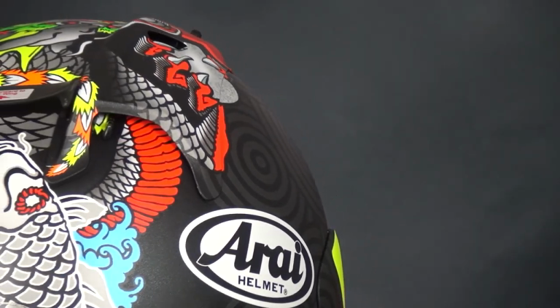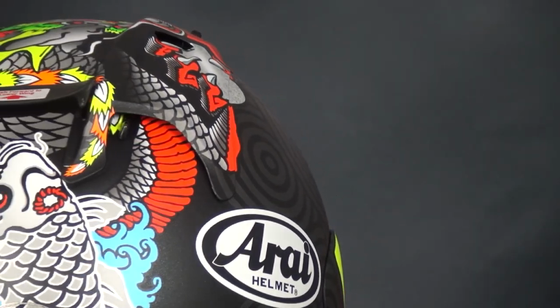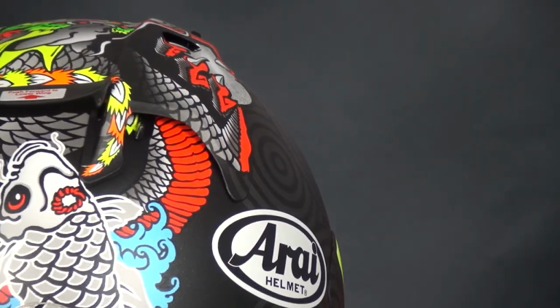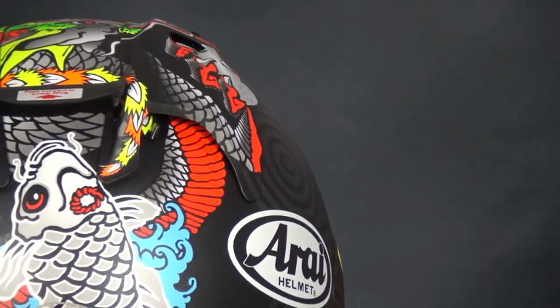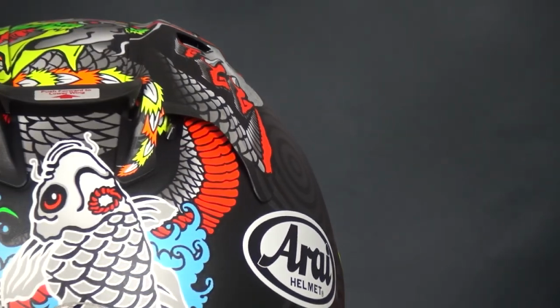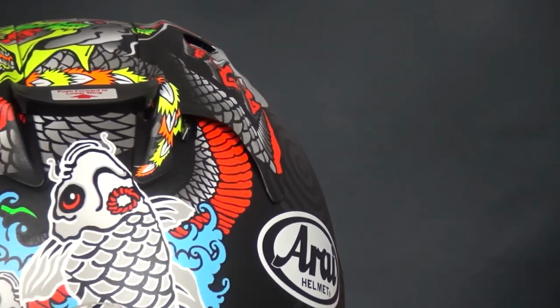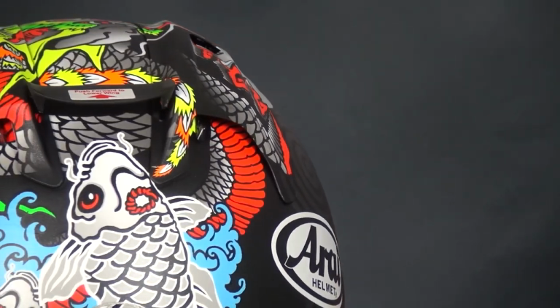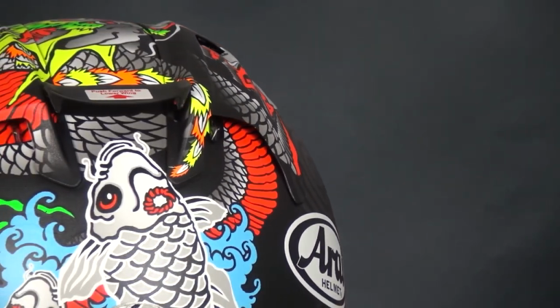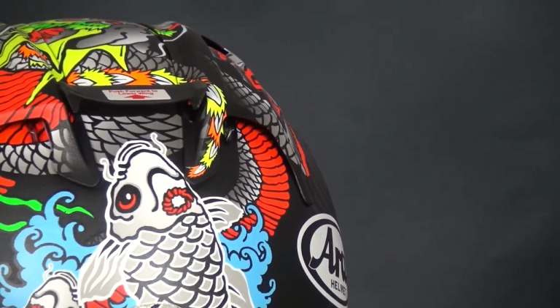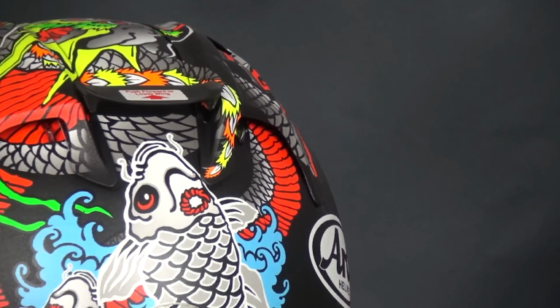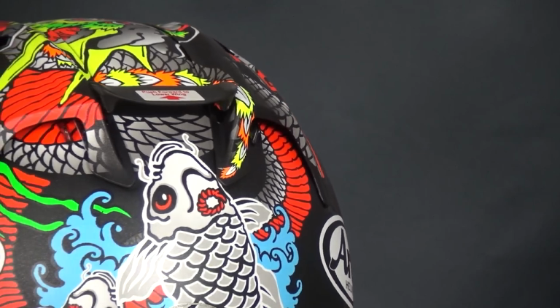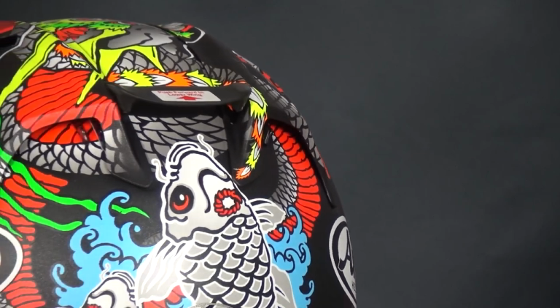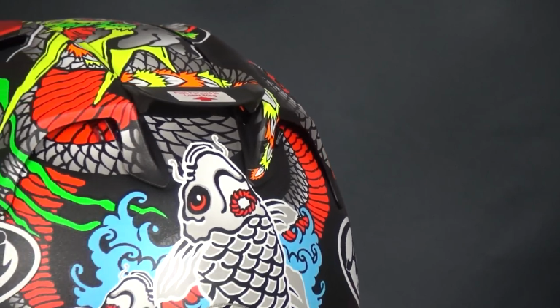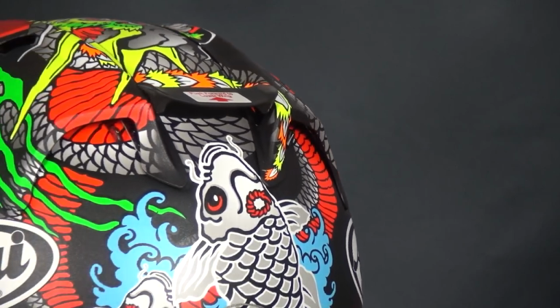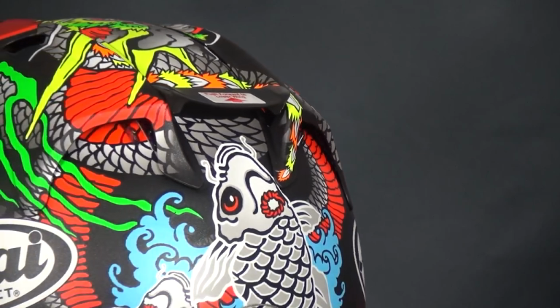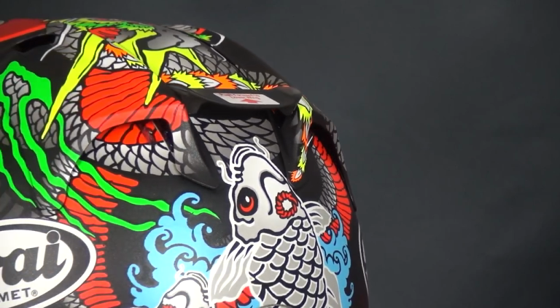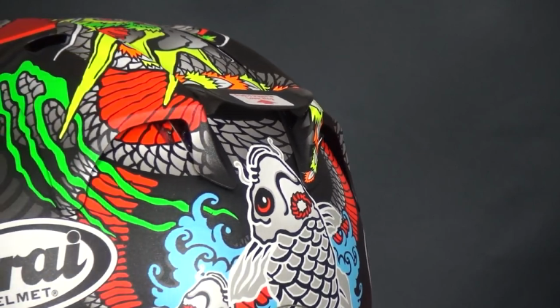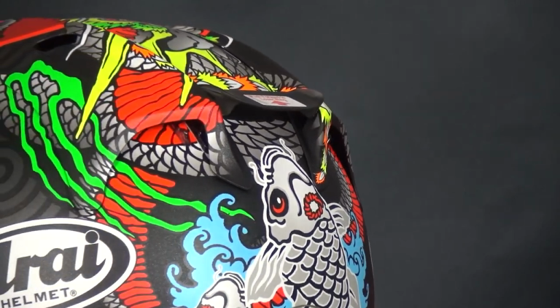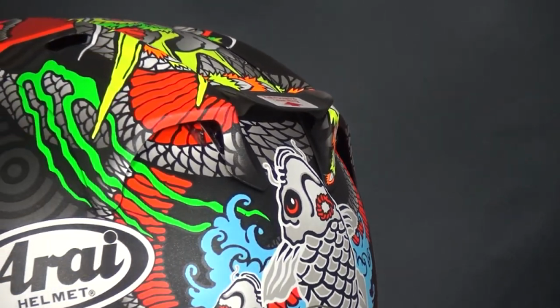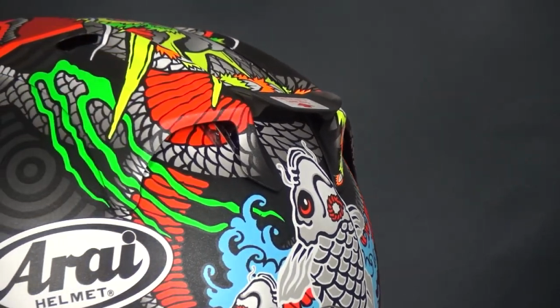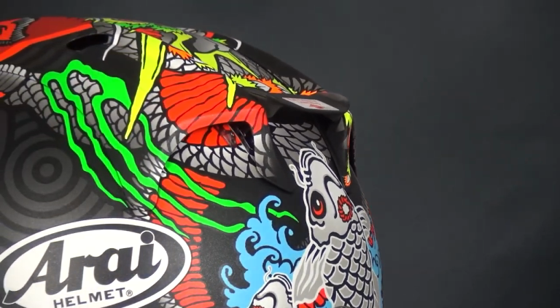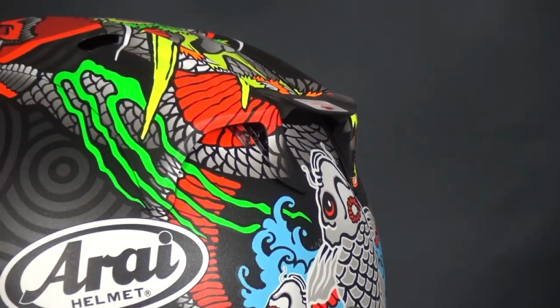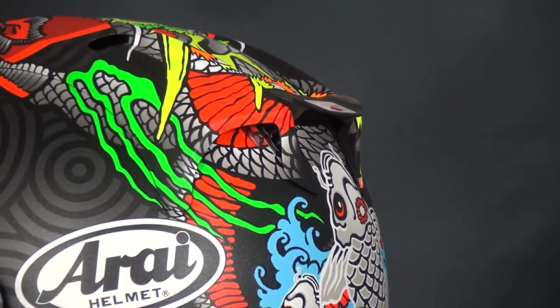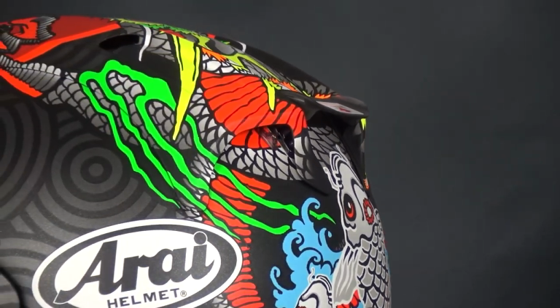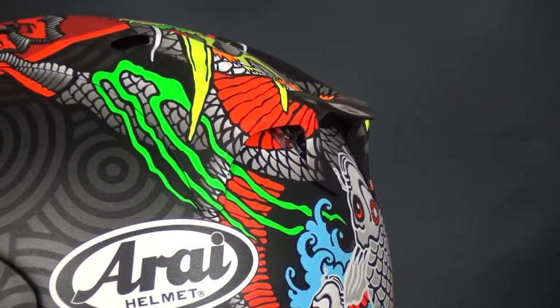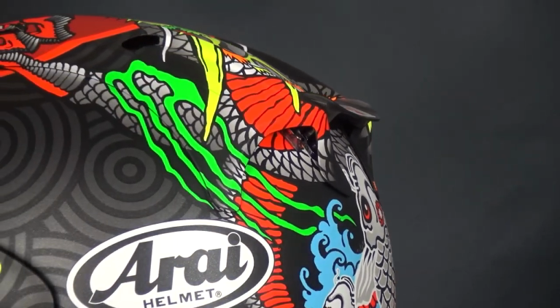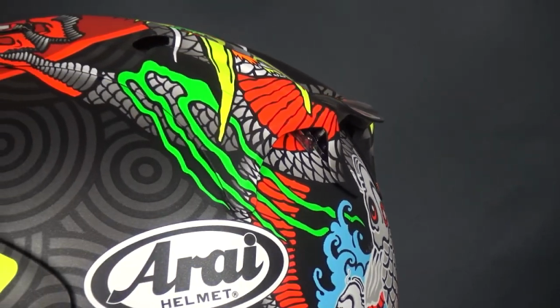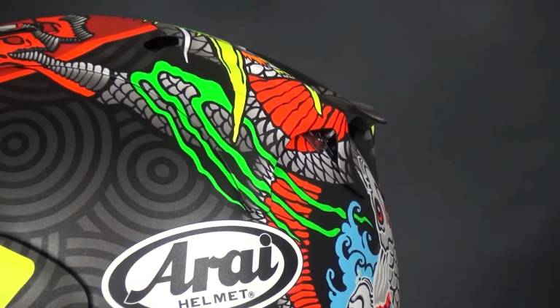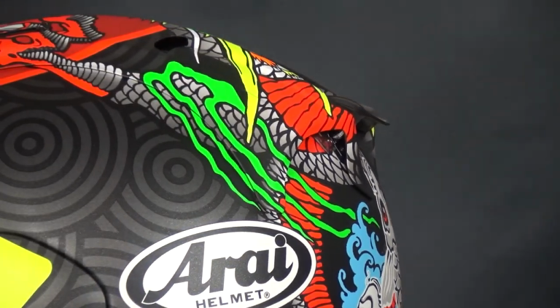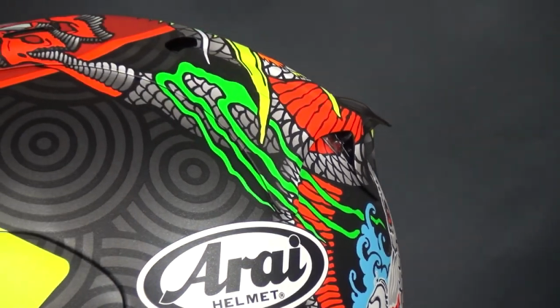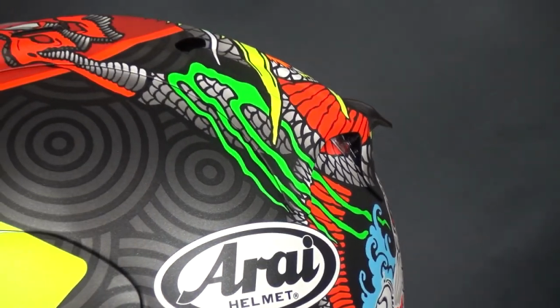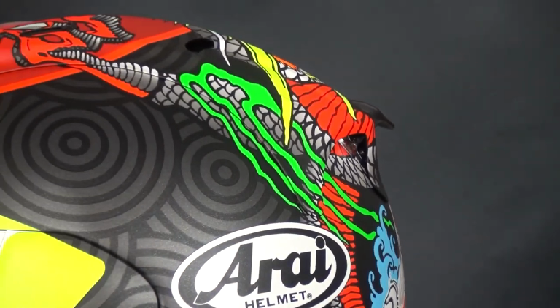The RX-7V has been designed to glance off of impacts, and that is why this helmet has an almost round look.